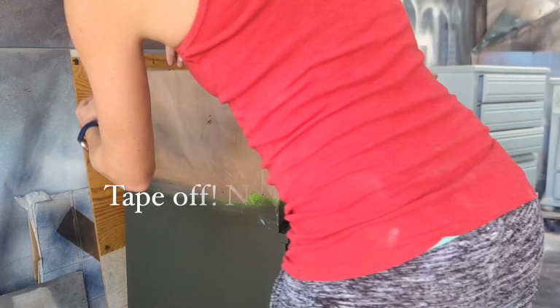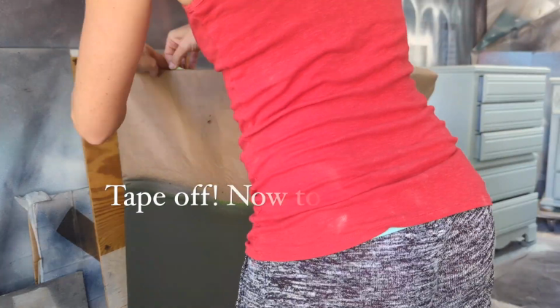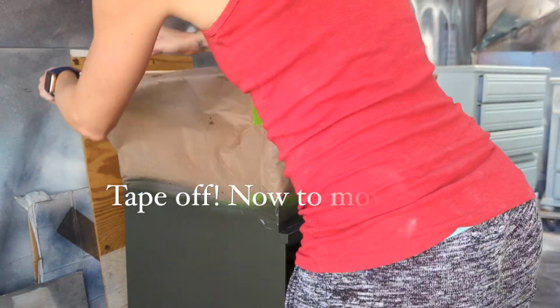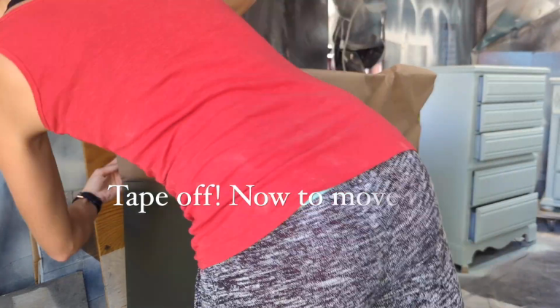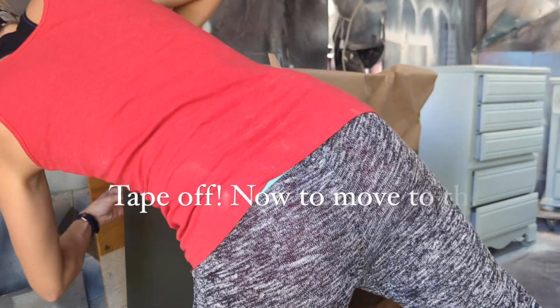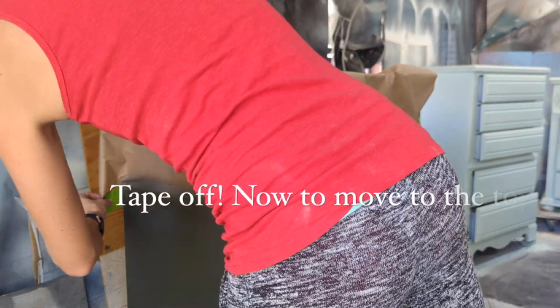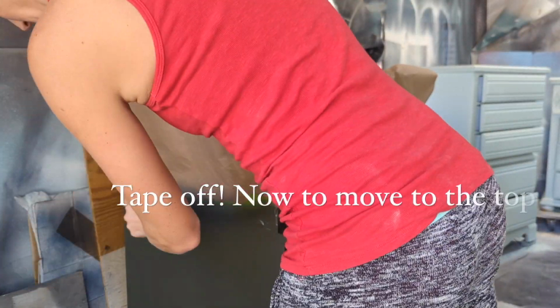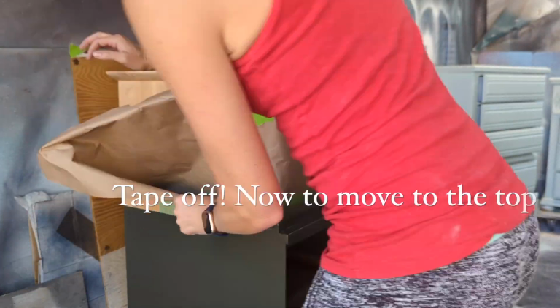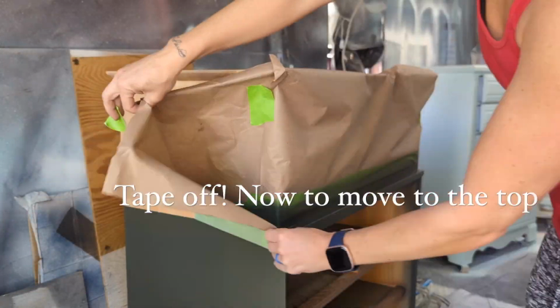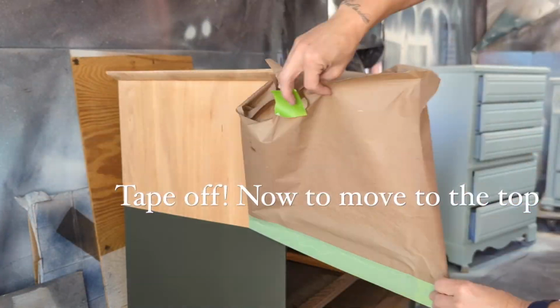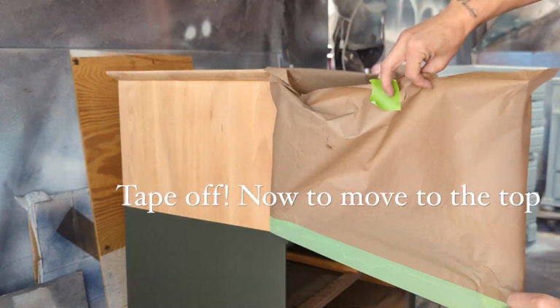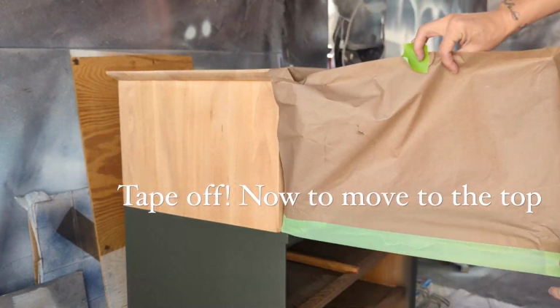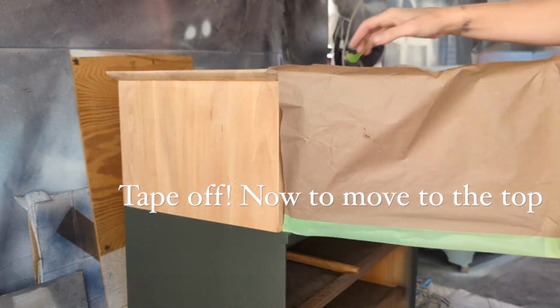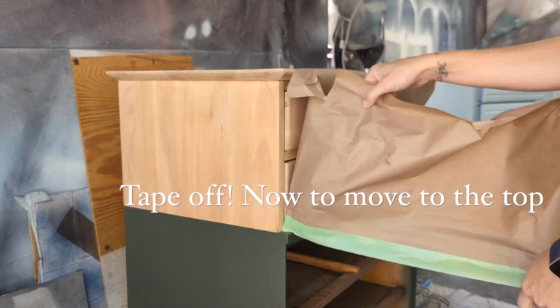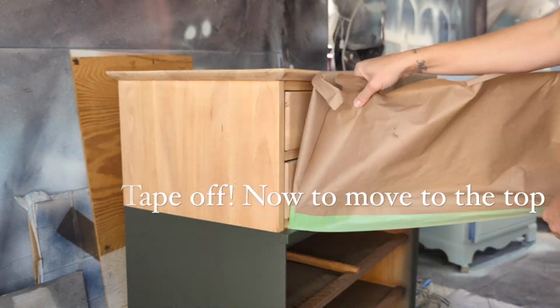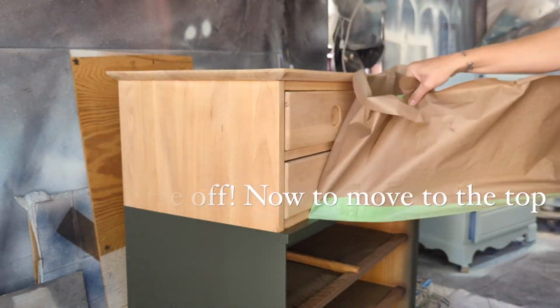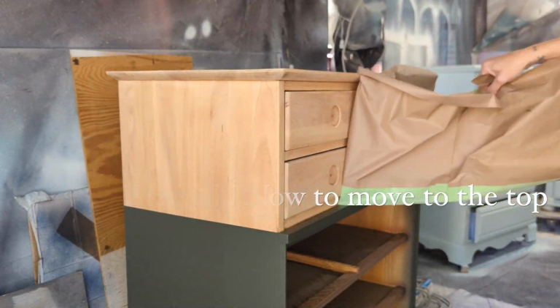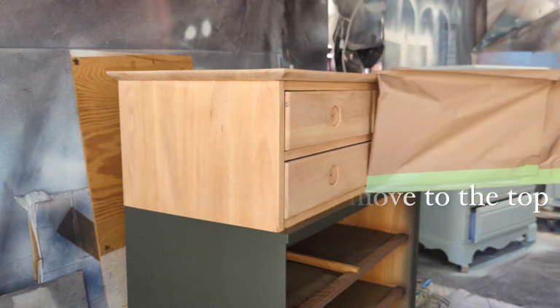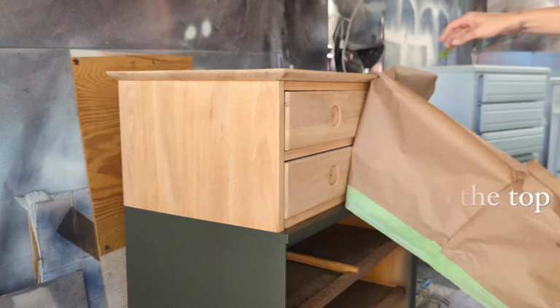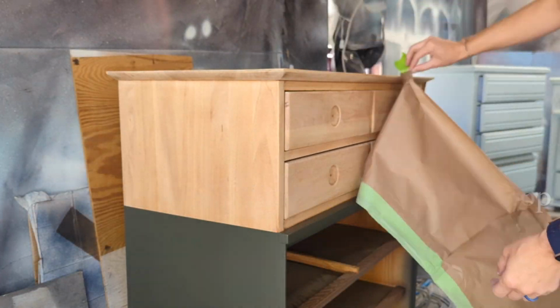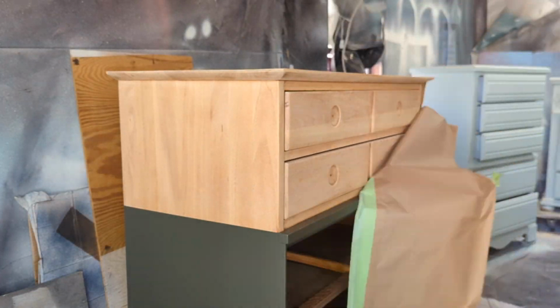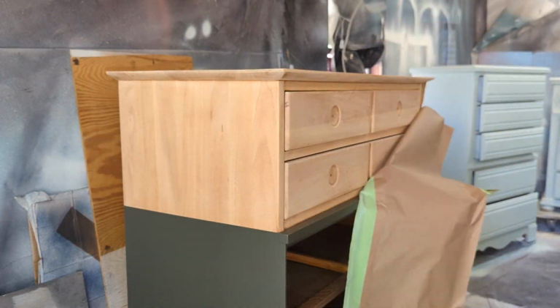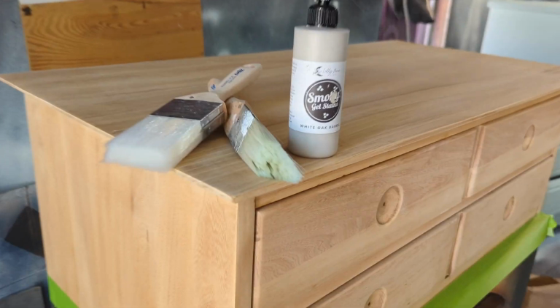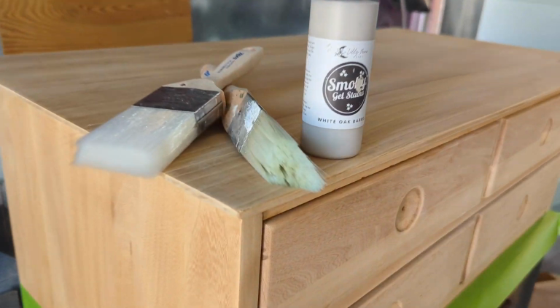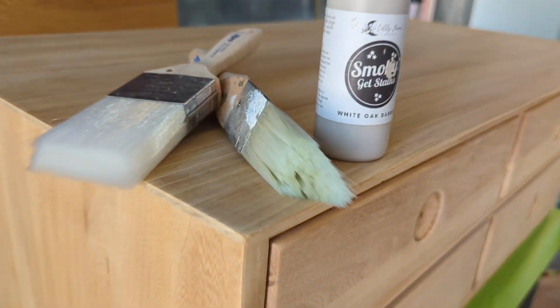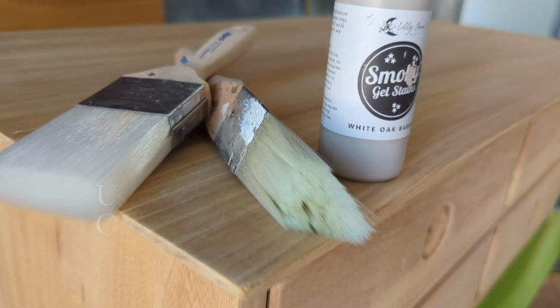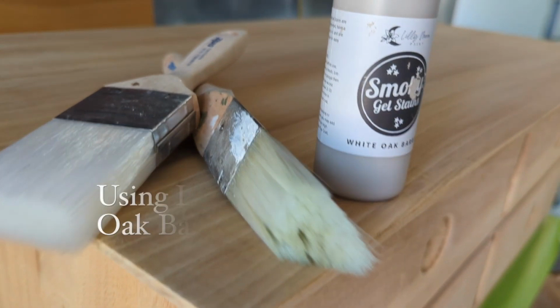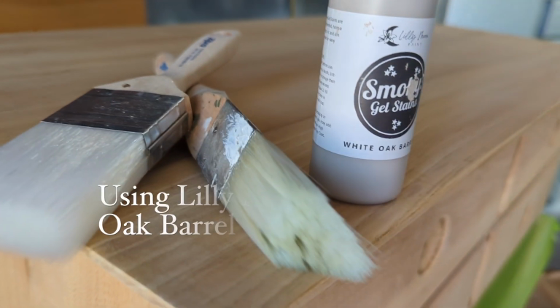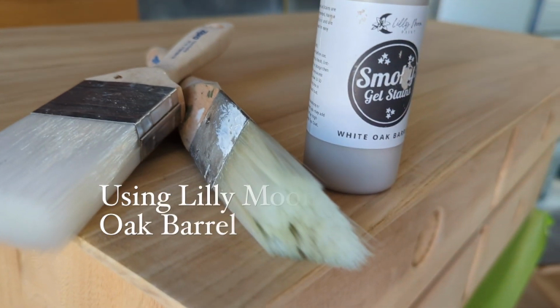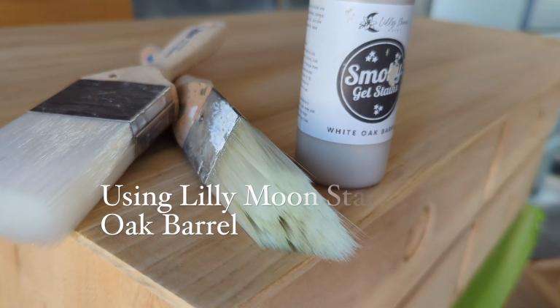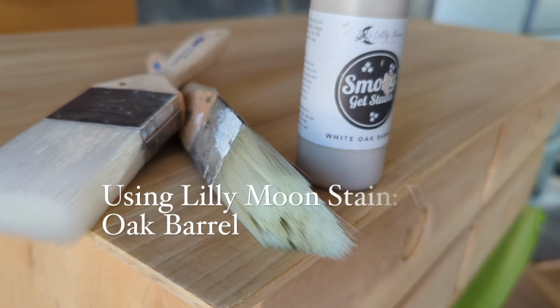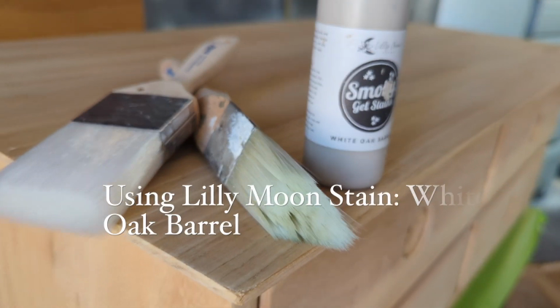The best part is taking this tape off. I'm using frog tape and it makes the most amazing clean lines.